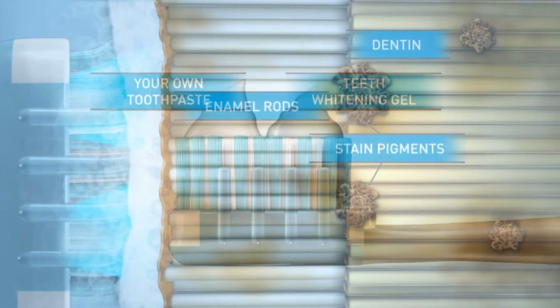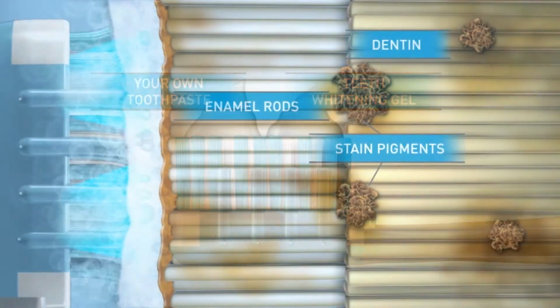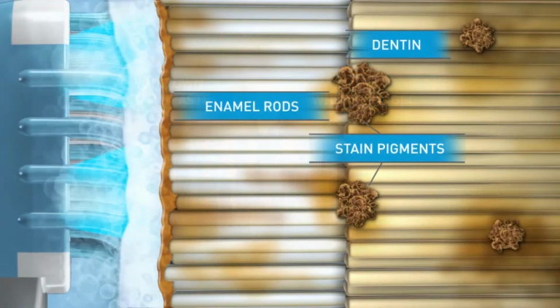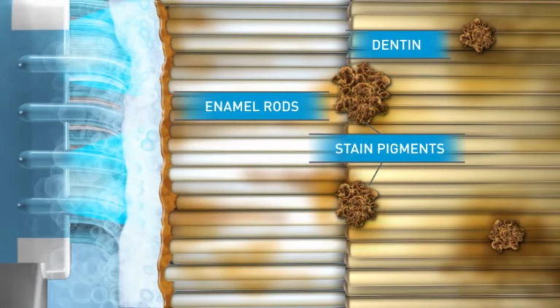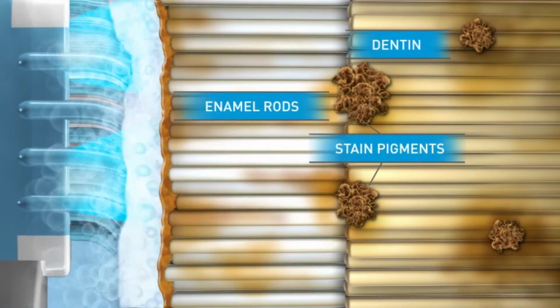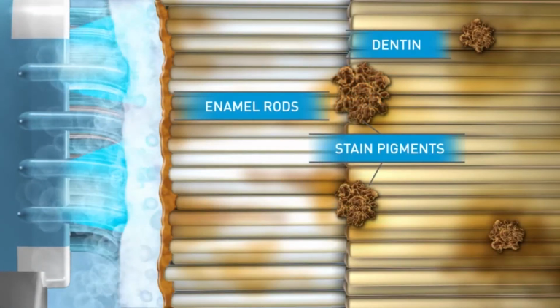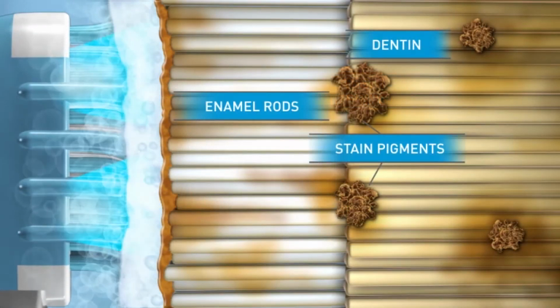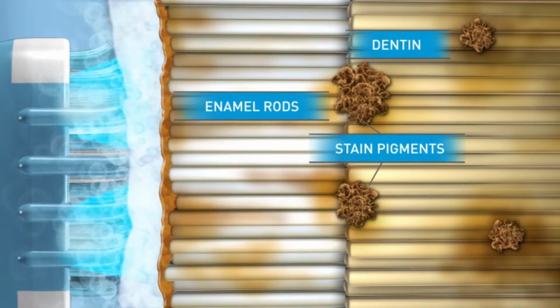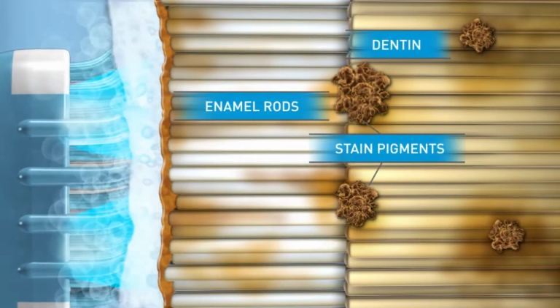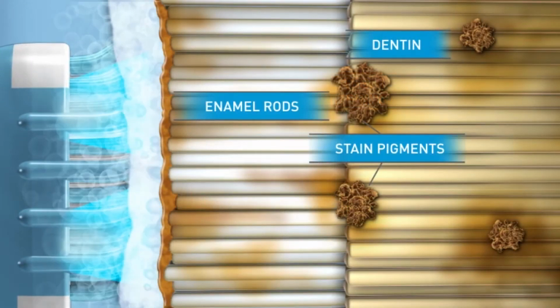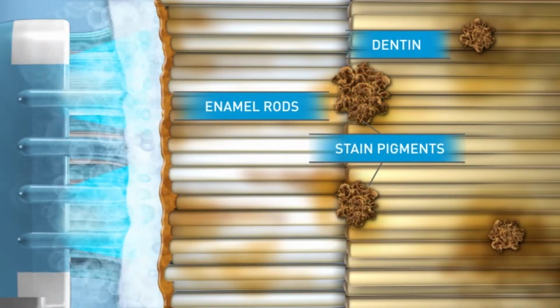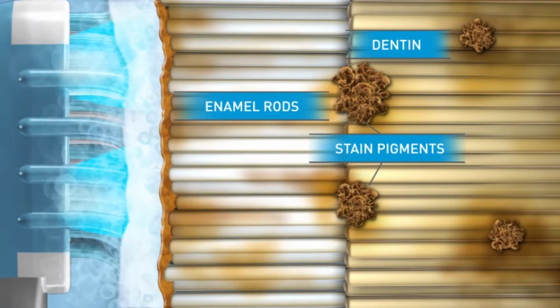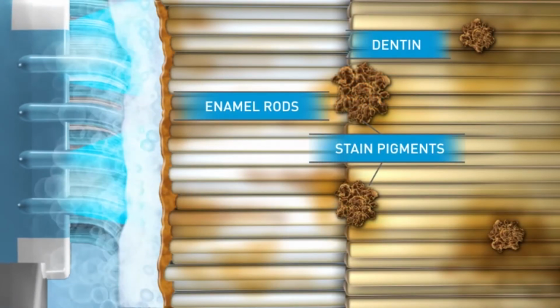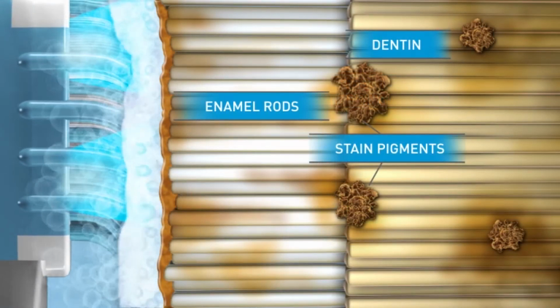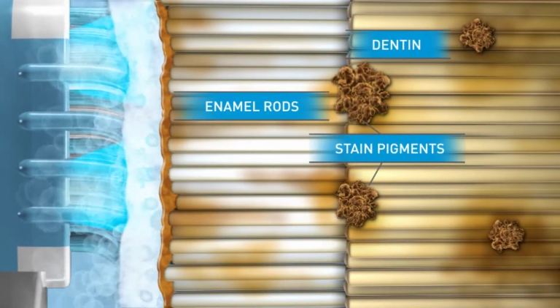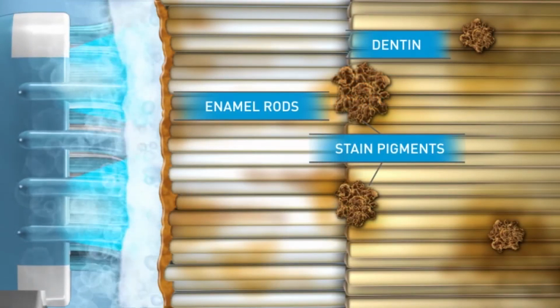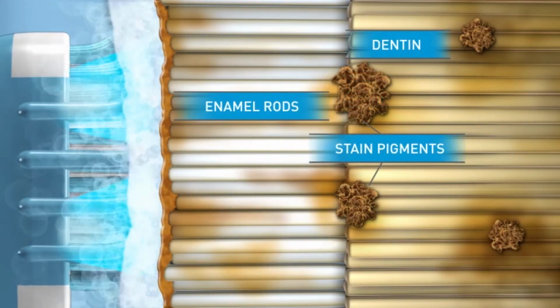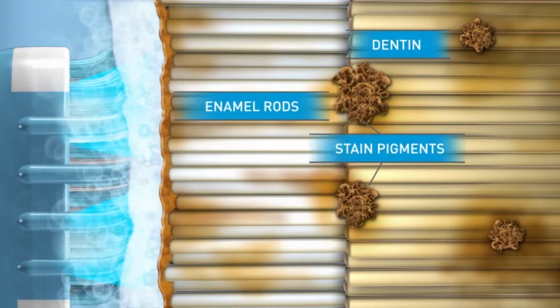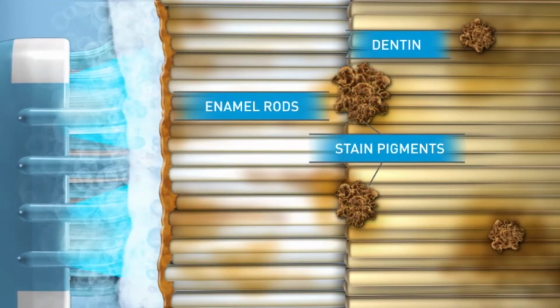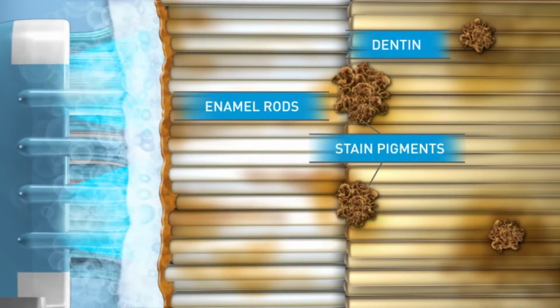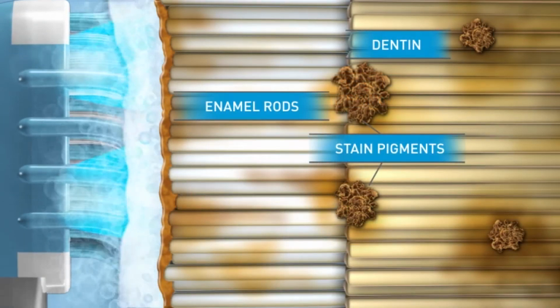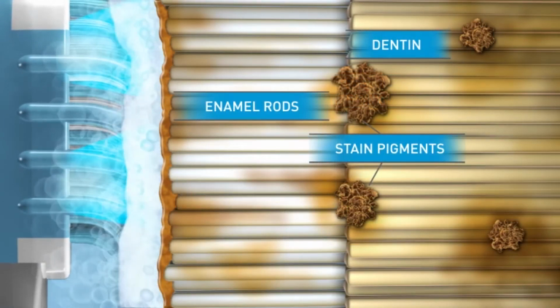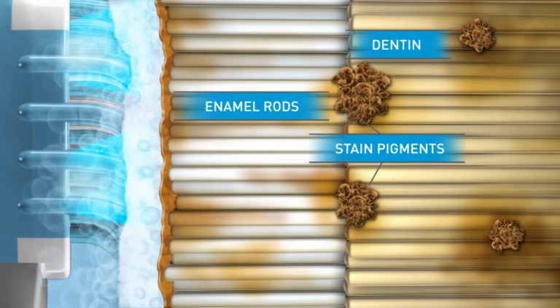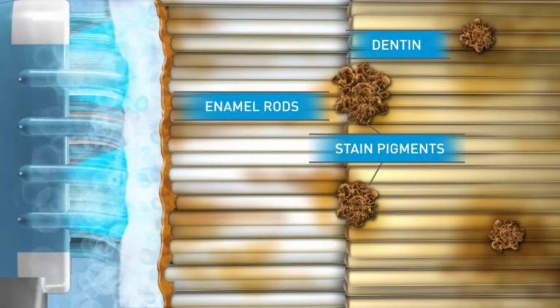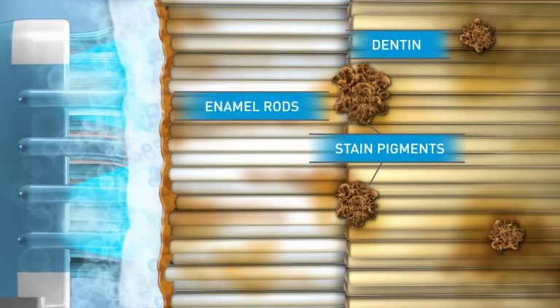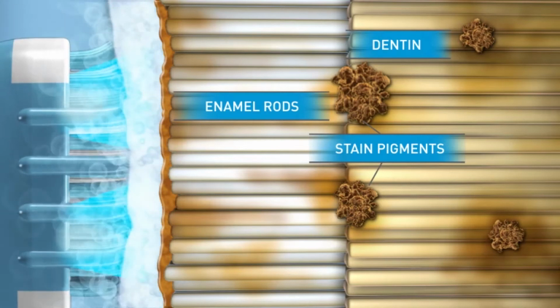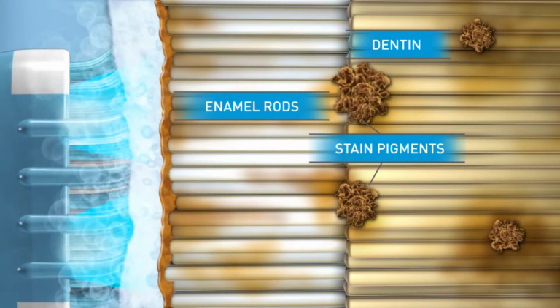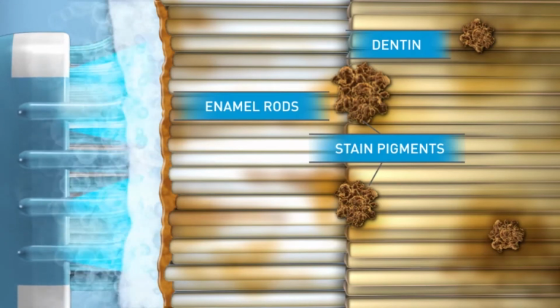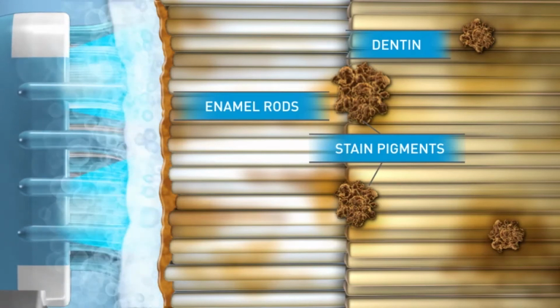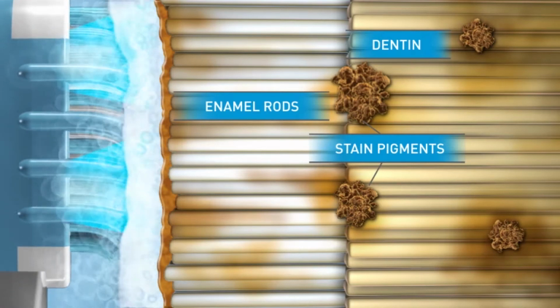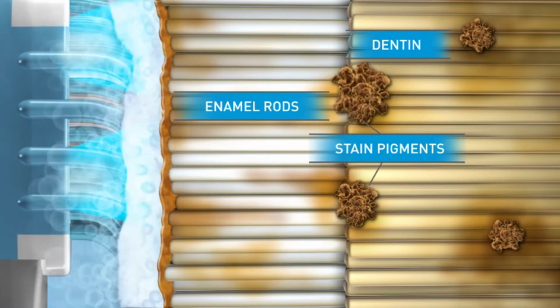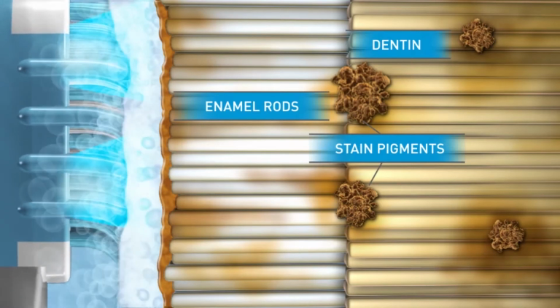This shows a cross-section of teeth with surface and deeper stains. Watch as the stains begin to lift while you brush with your Sonic Blue system.